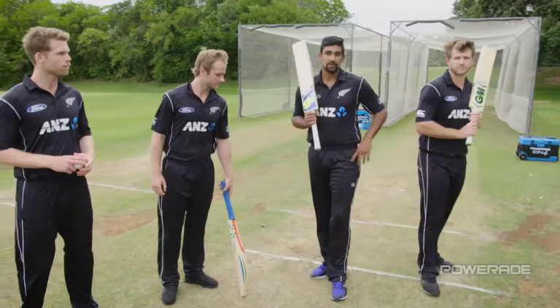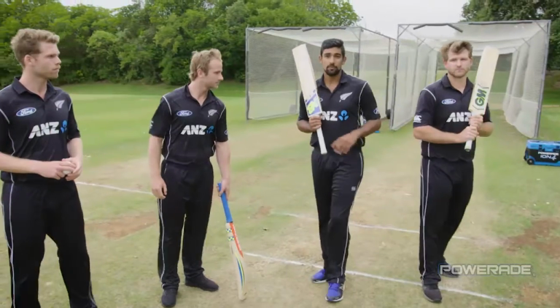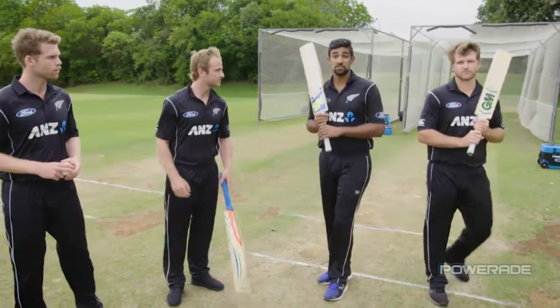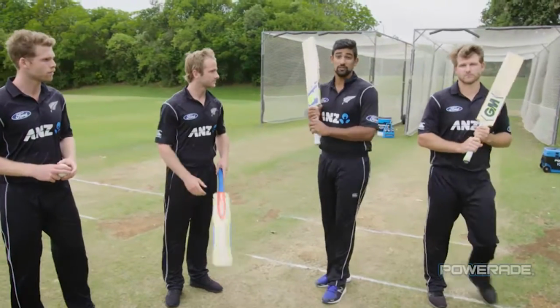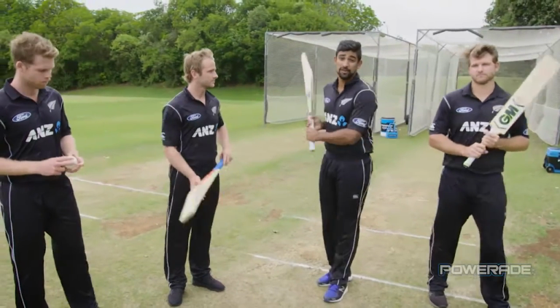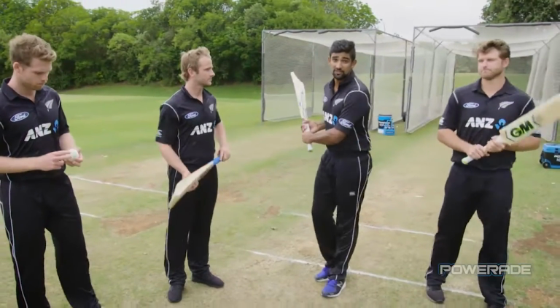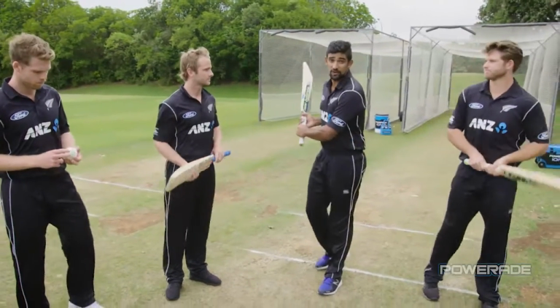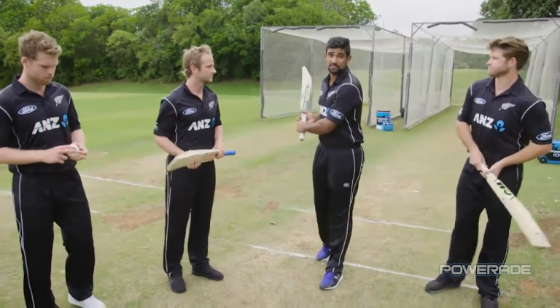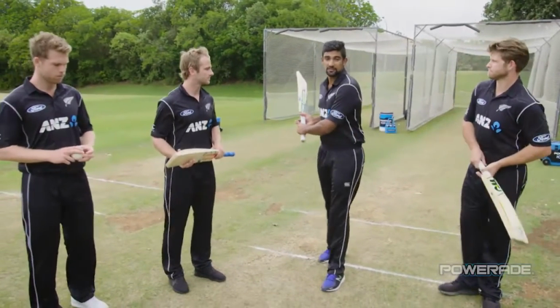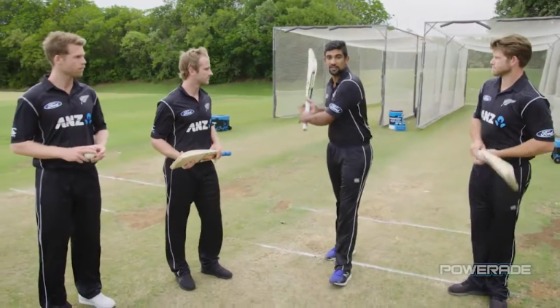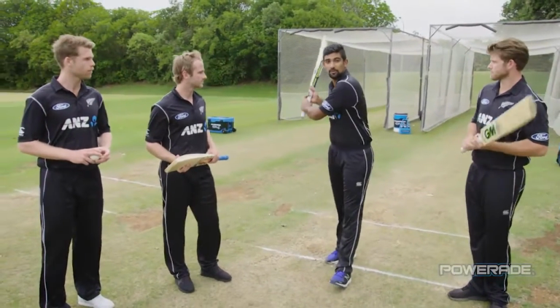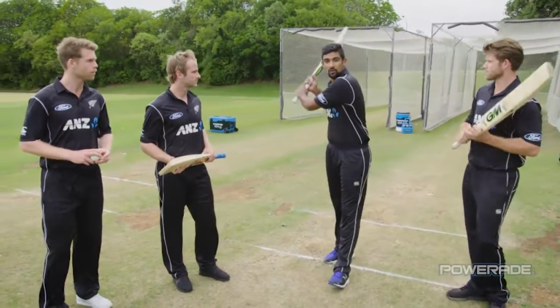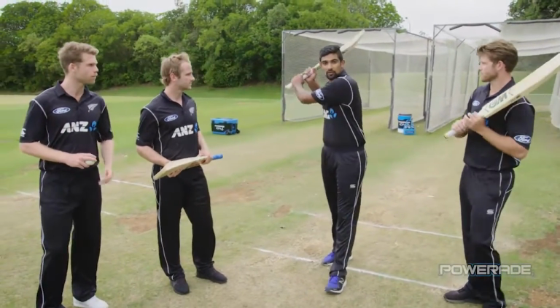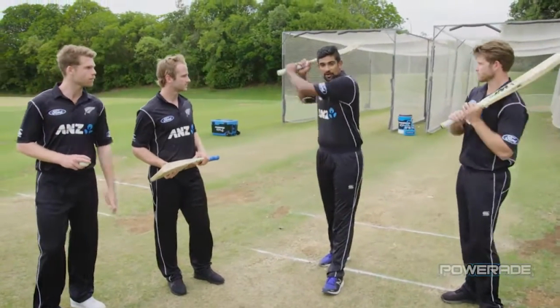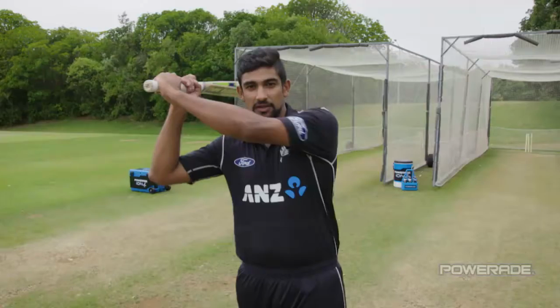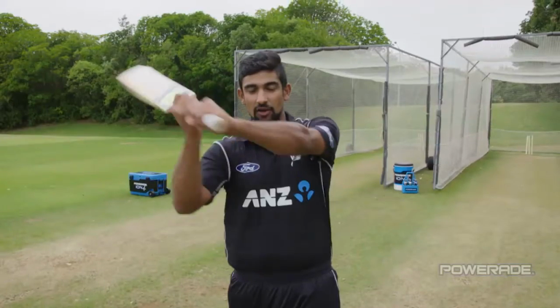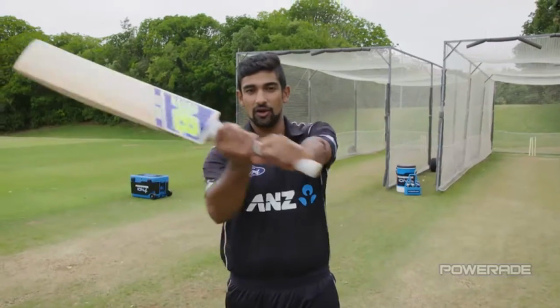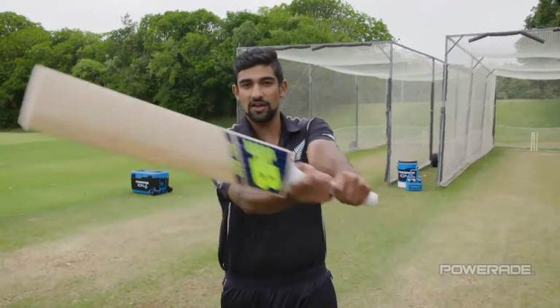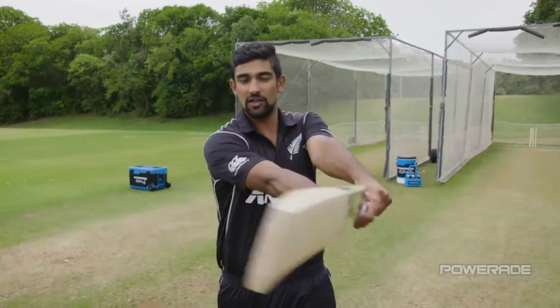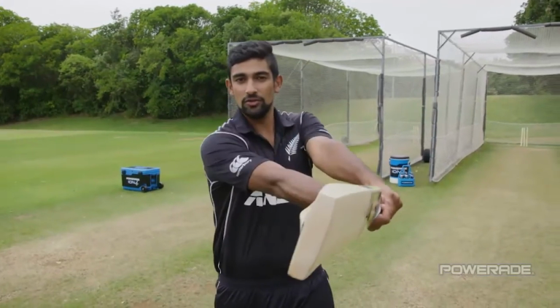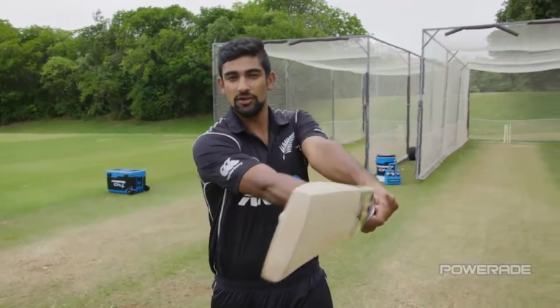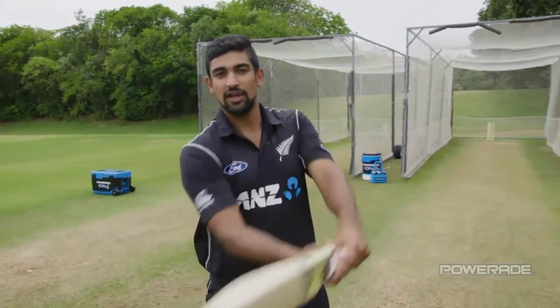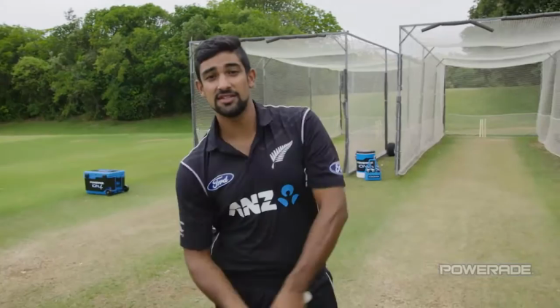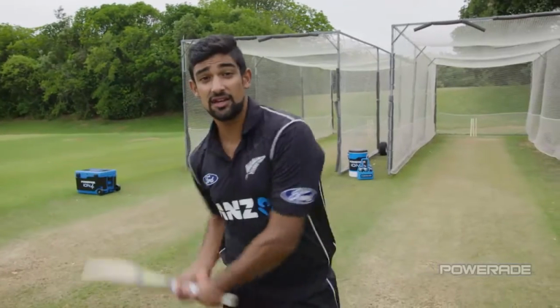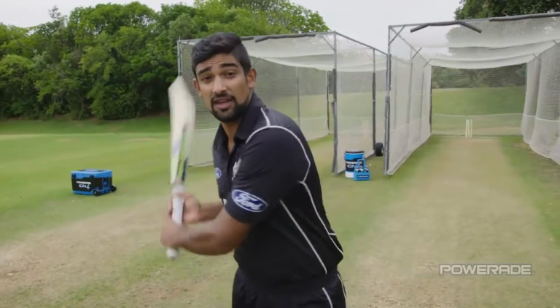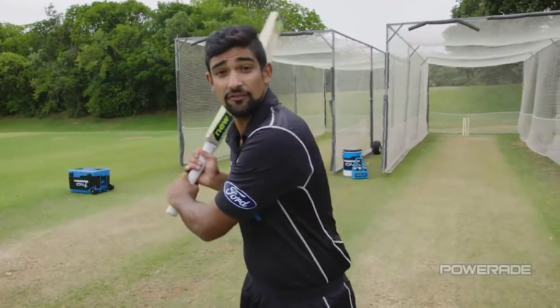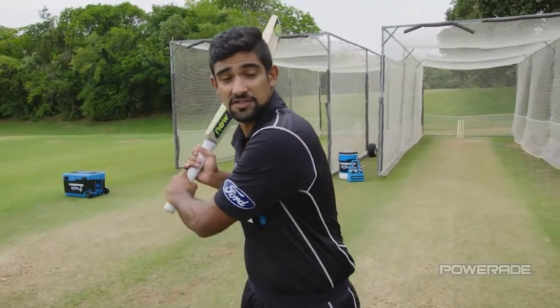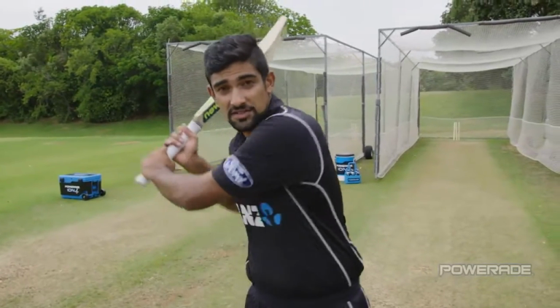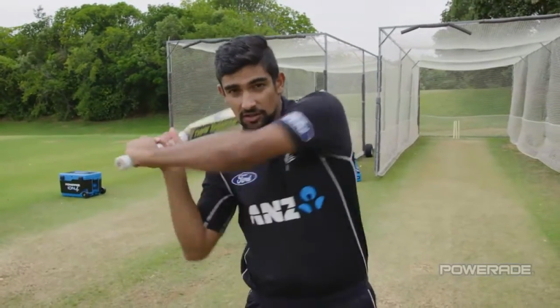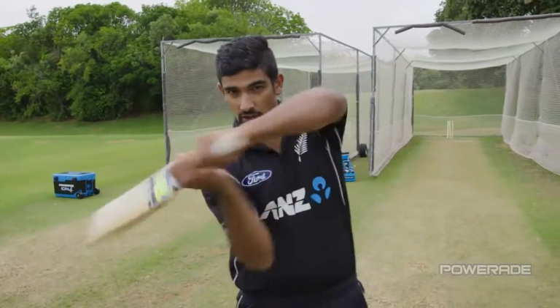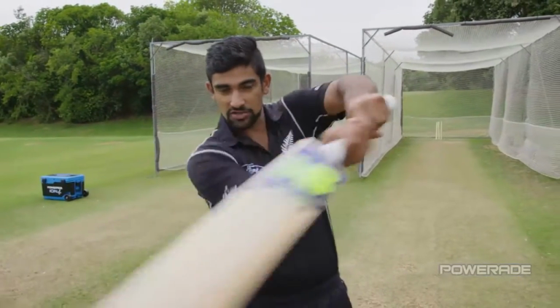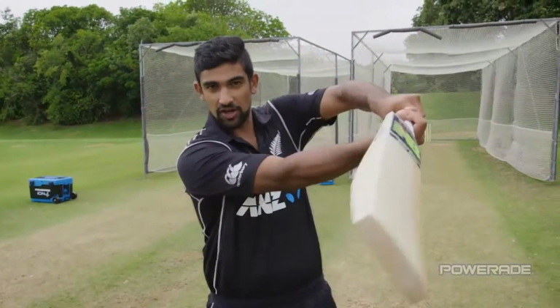The pull shot can be played two ways: to keep it along the ground going high to low, and to get it in the air for a six, low to high.